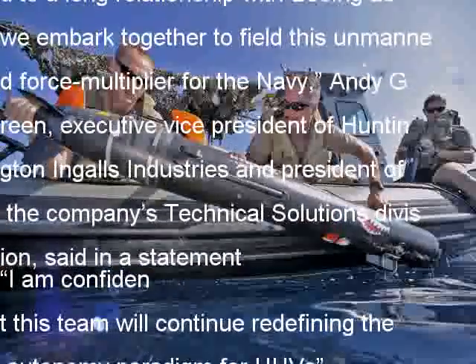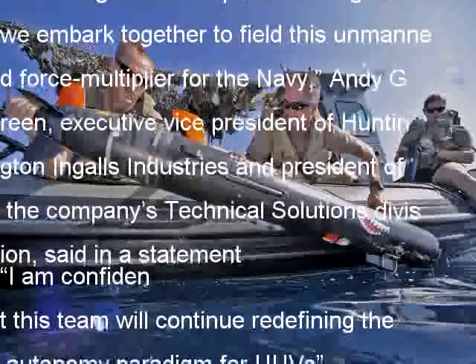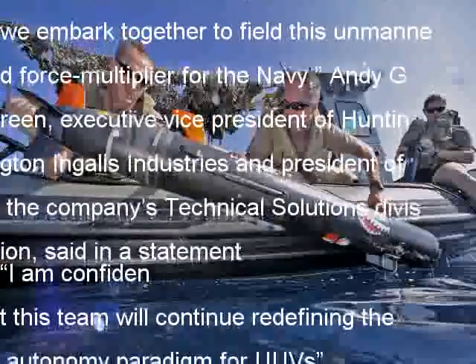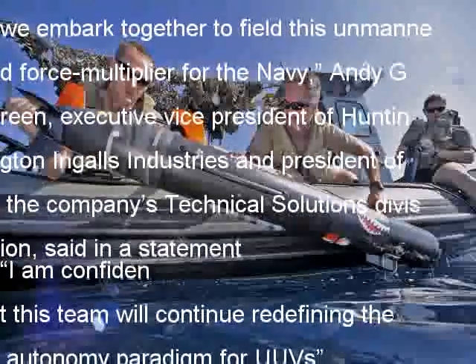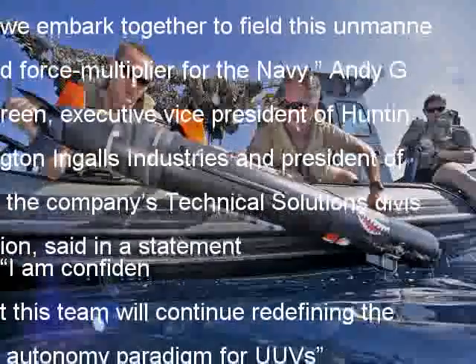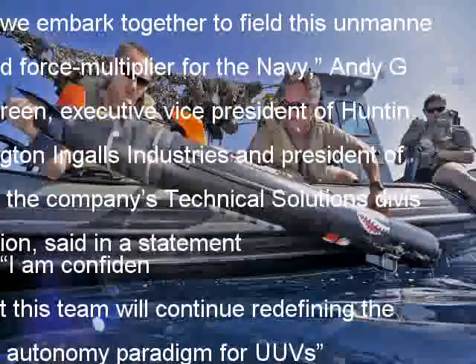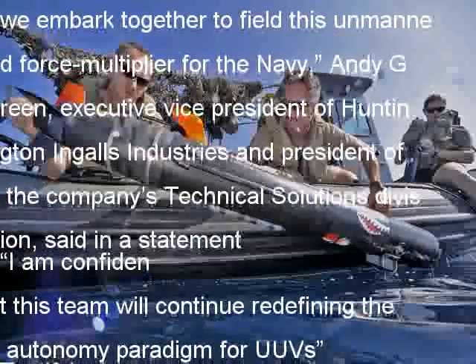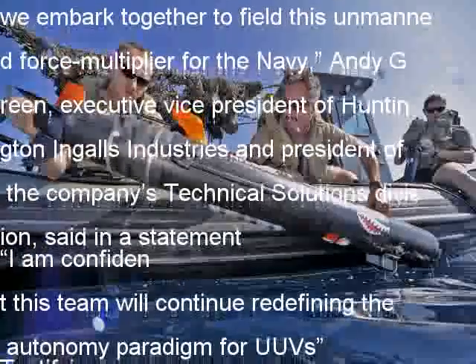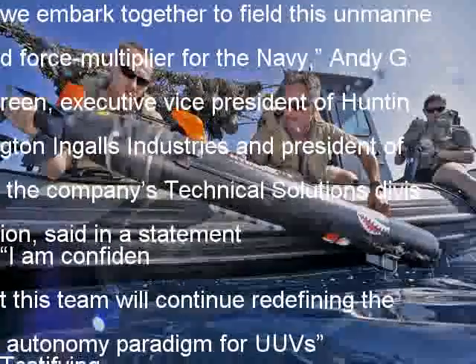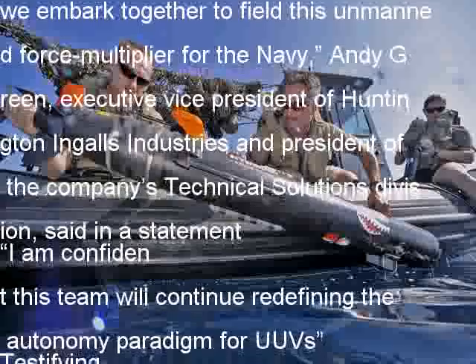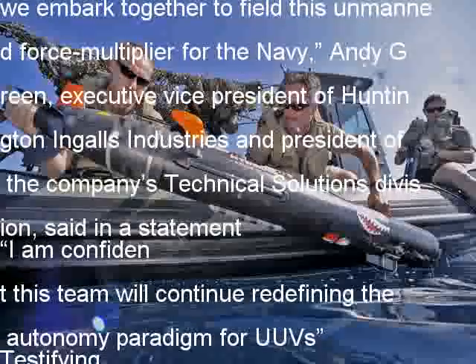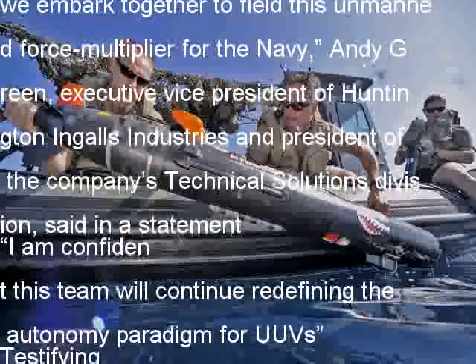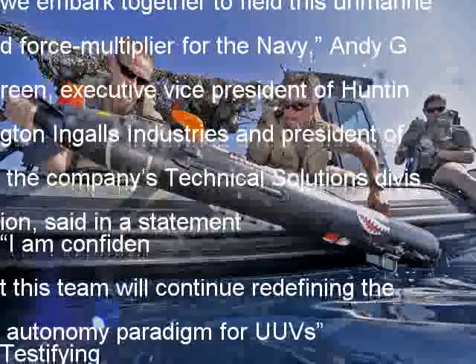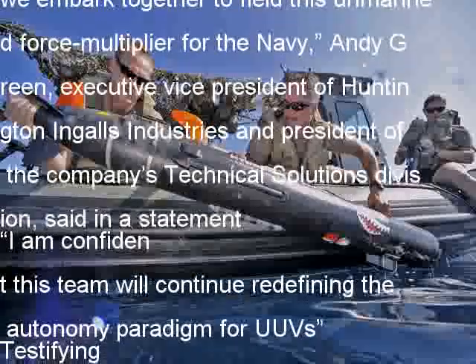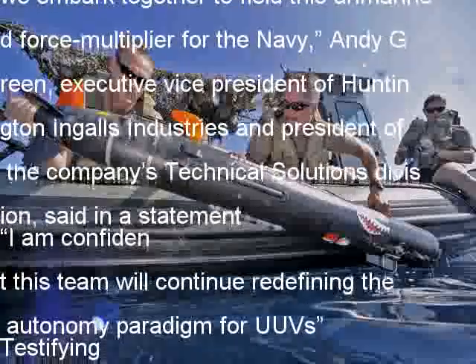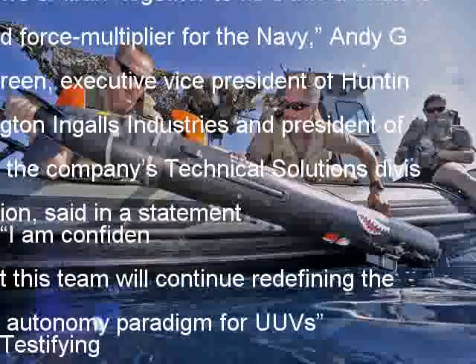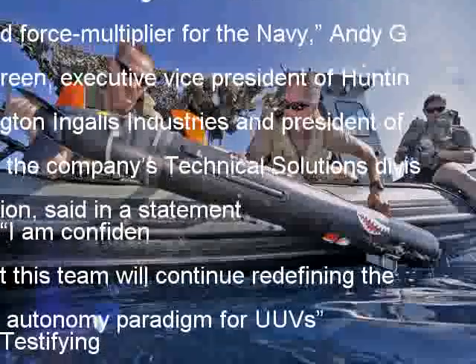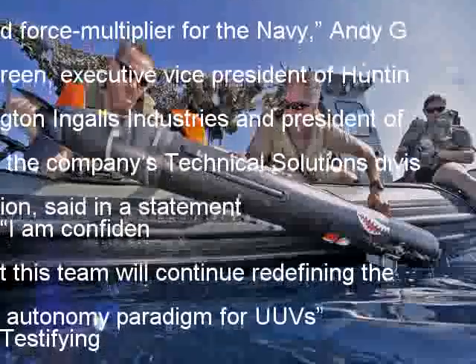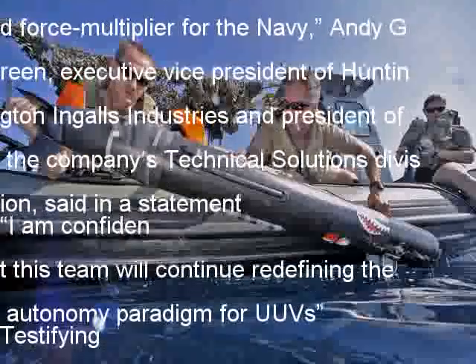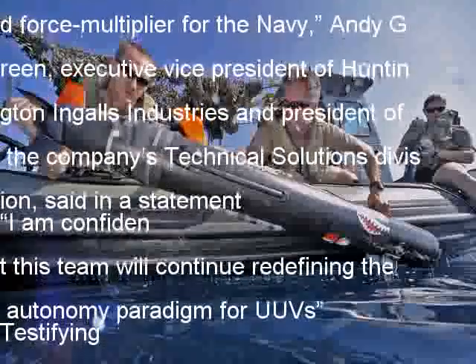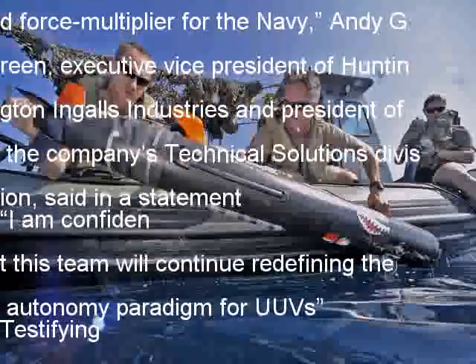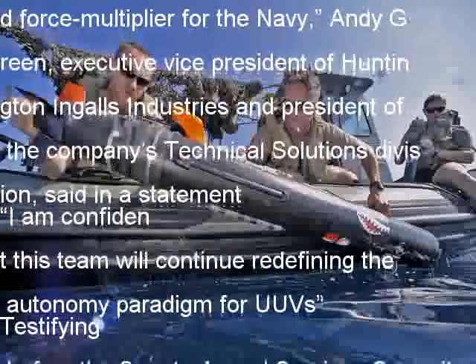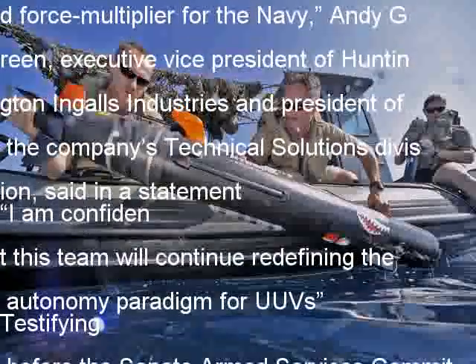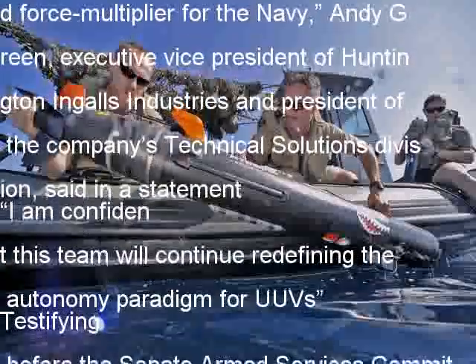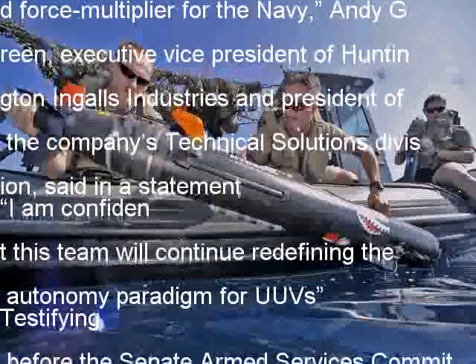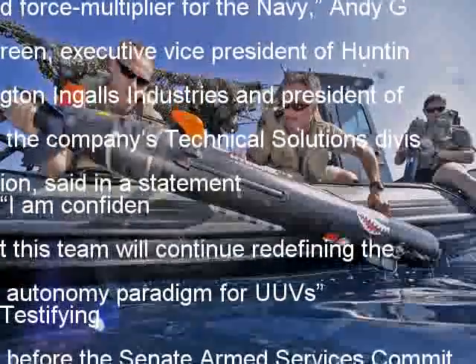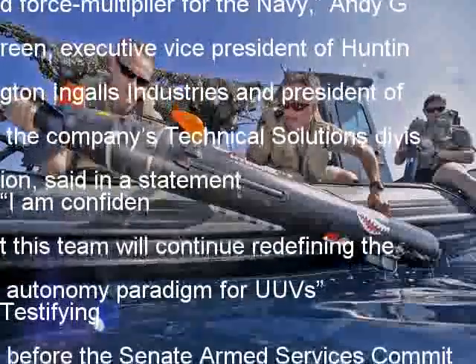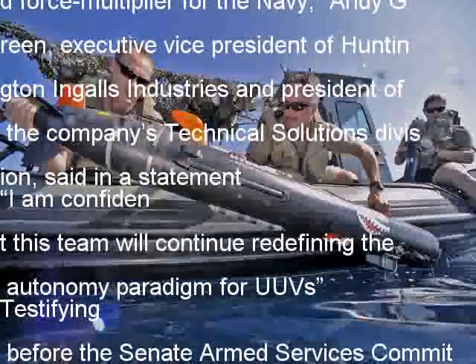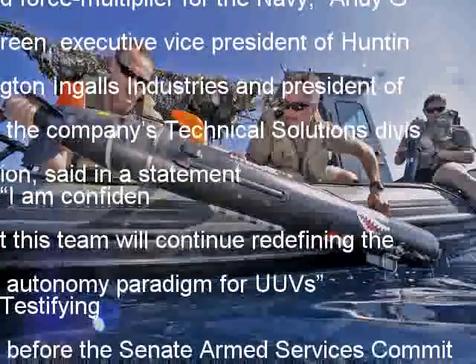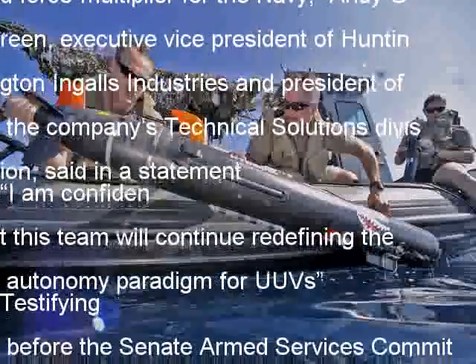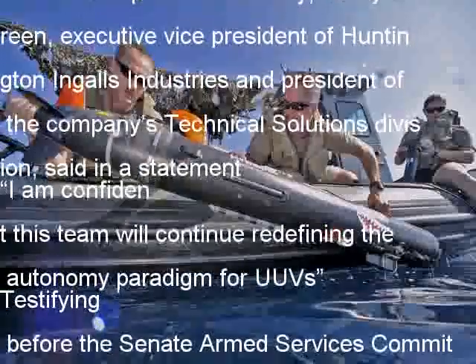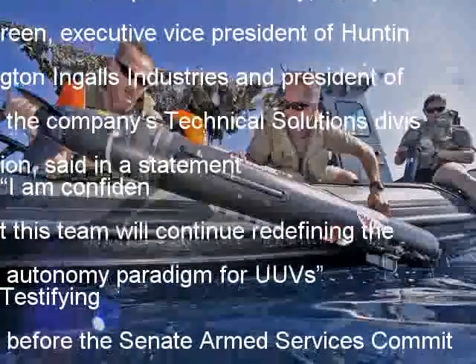Dave Majumdar is the defense editor for The National Interest. You can follow him on Twitter at Dave Majumdar.